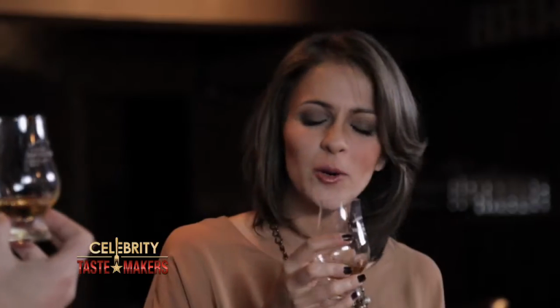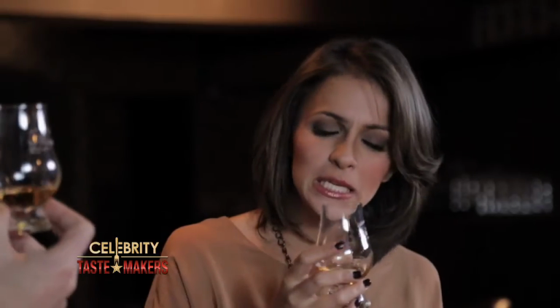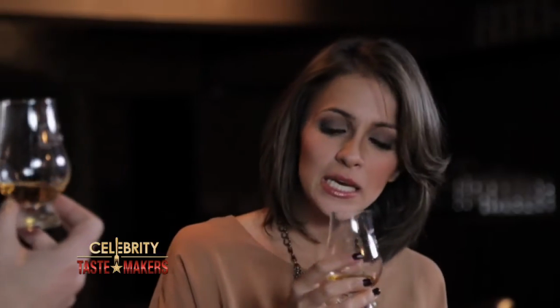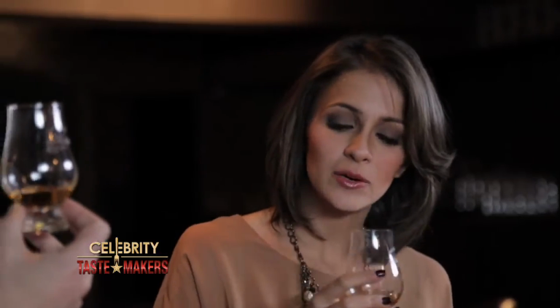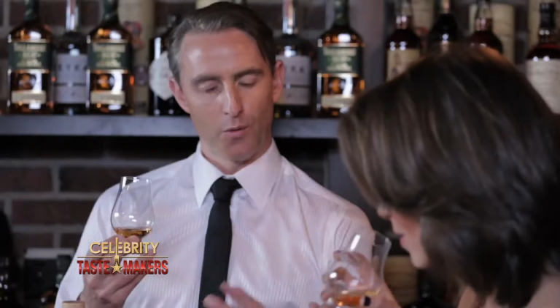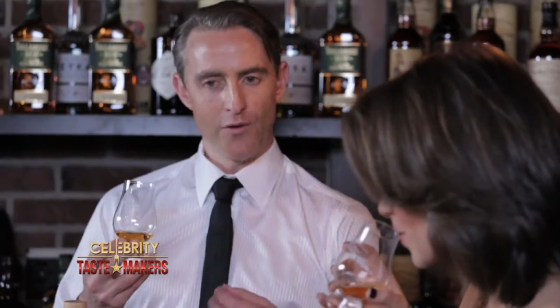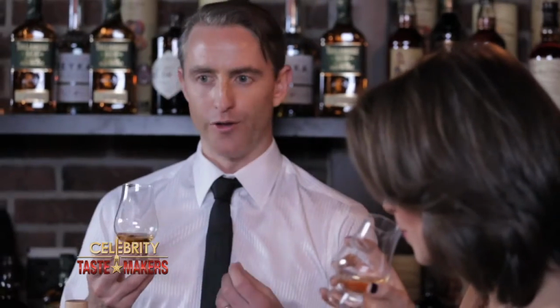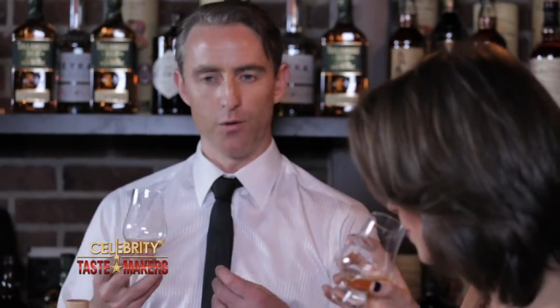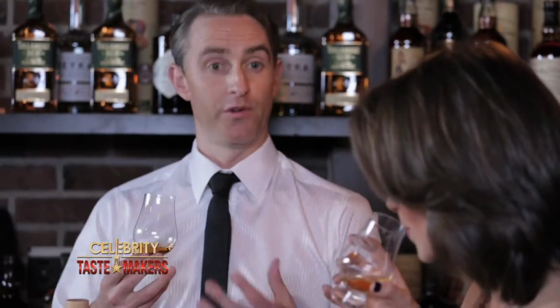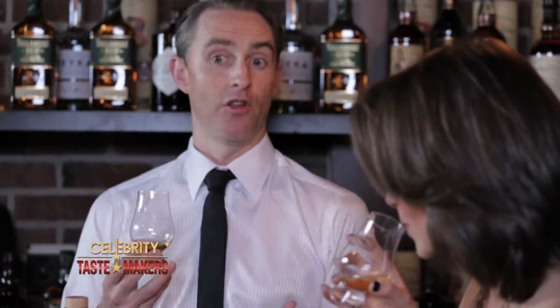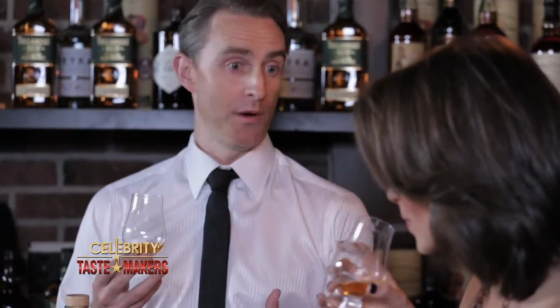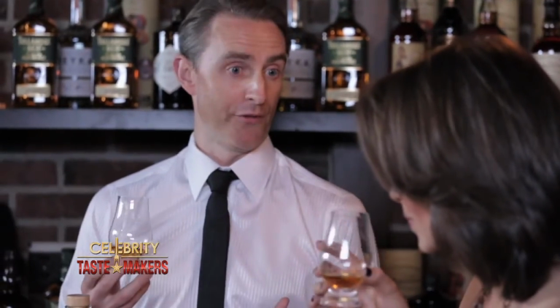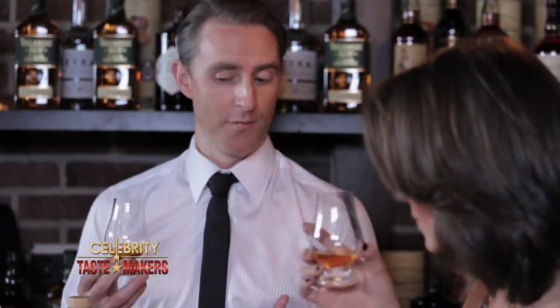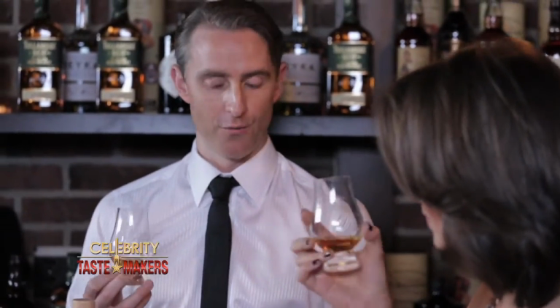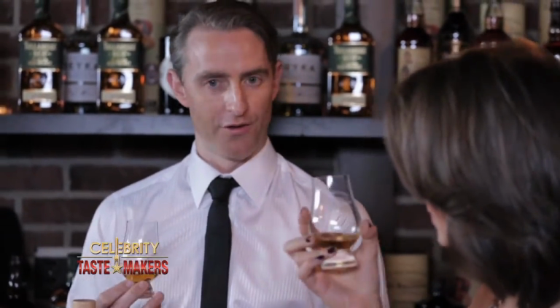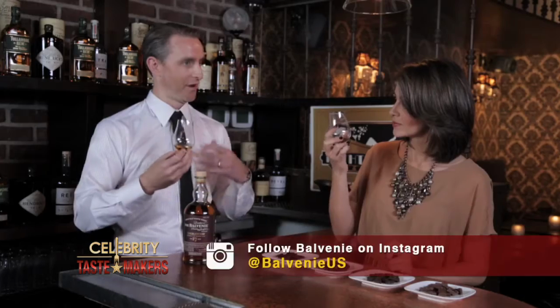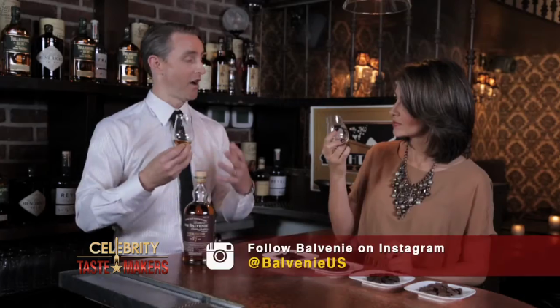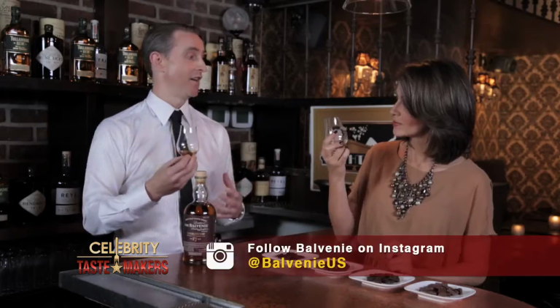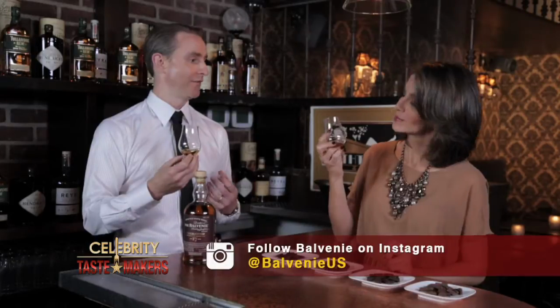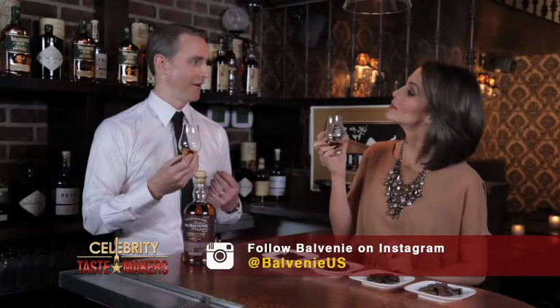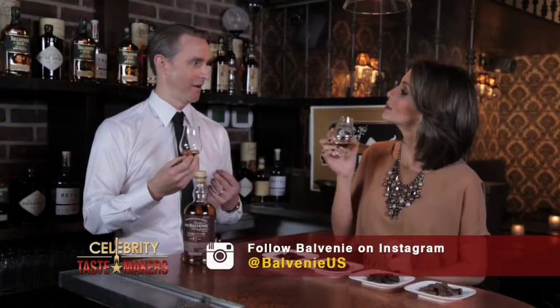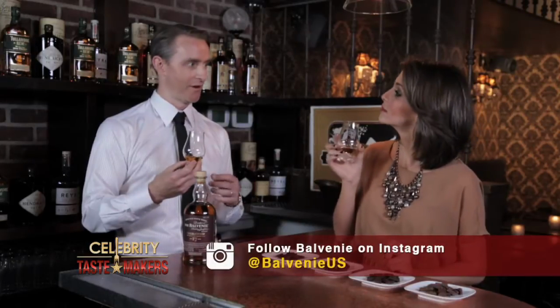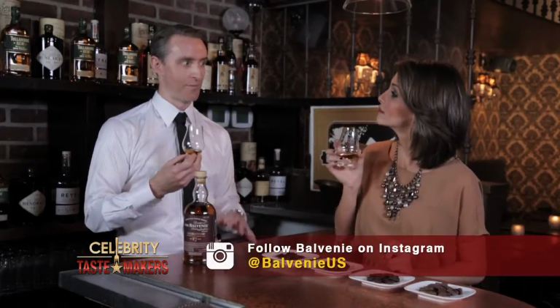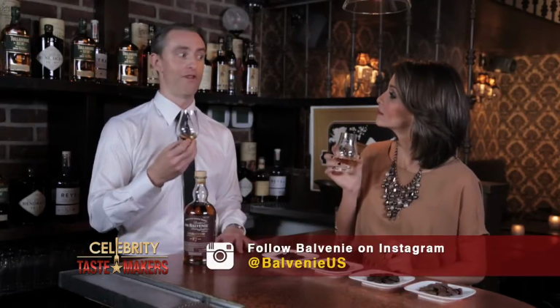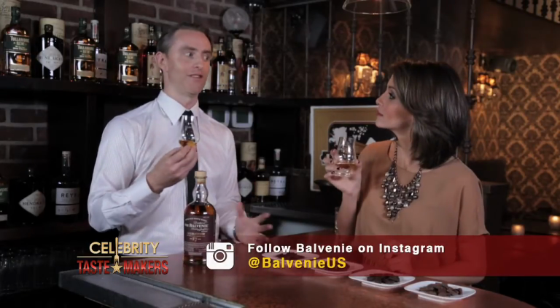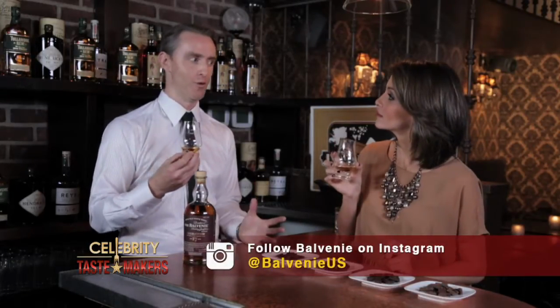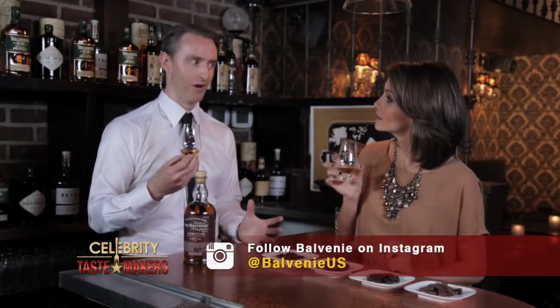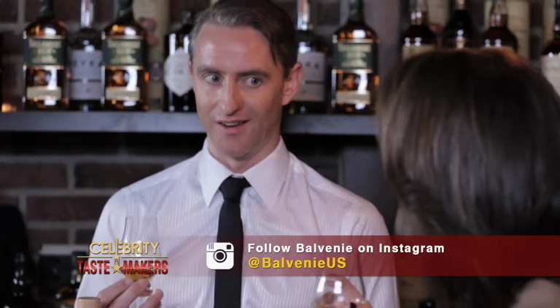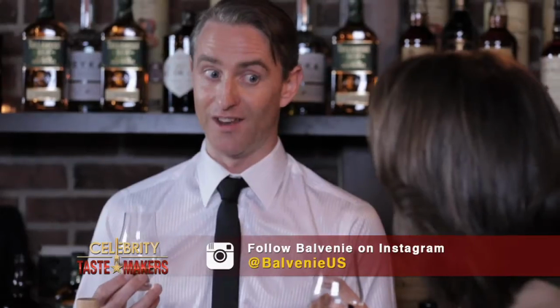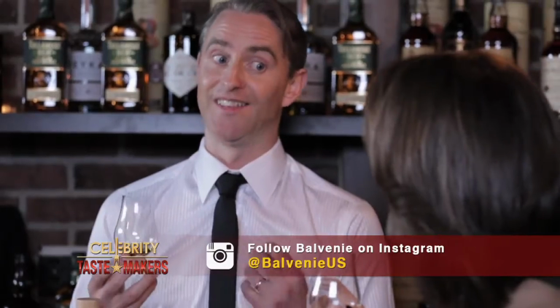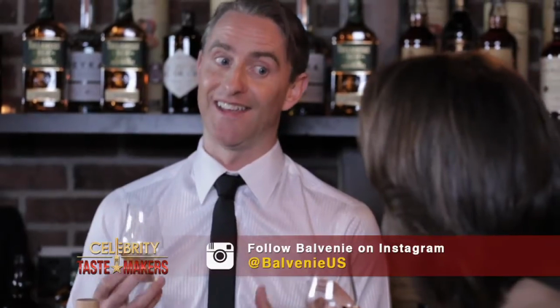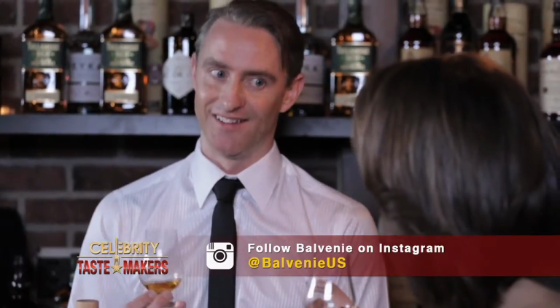It's very warm, caramelly. The 12-year-old doublewood, which a lot of people are familiar with, is very honey and vanilla, but as Balvenie gets older, it gets very decadent.